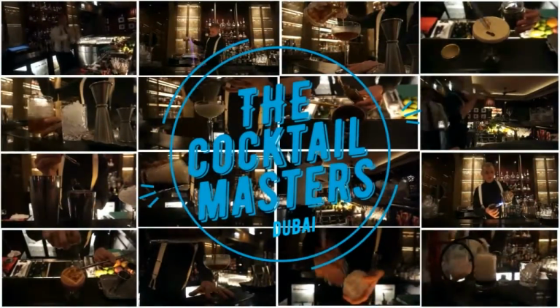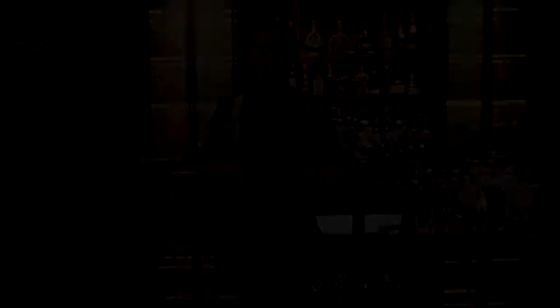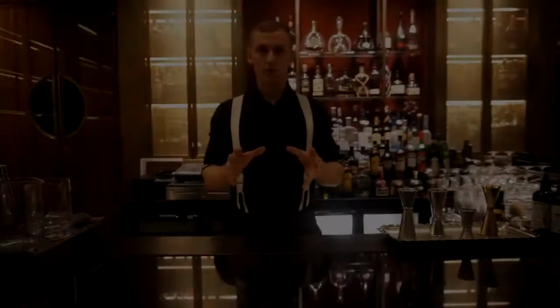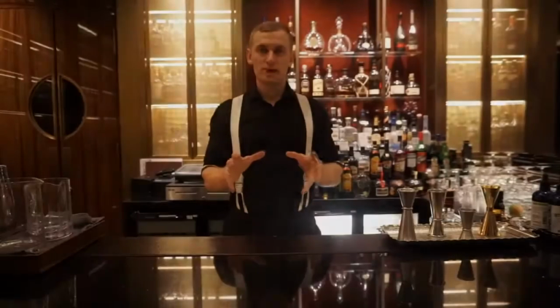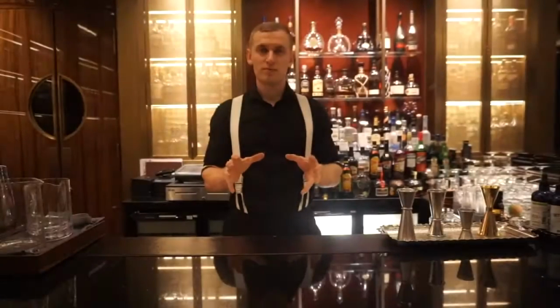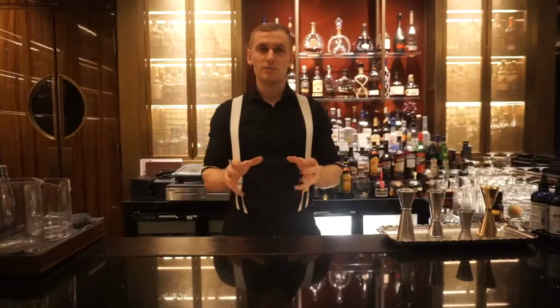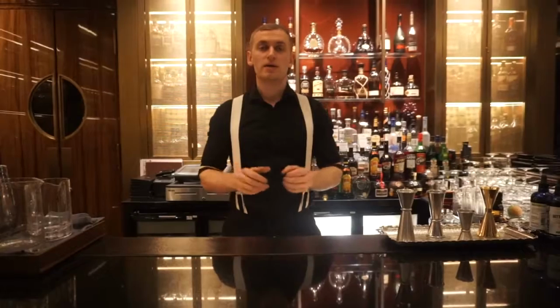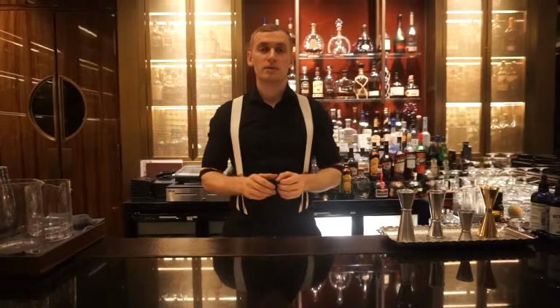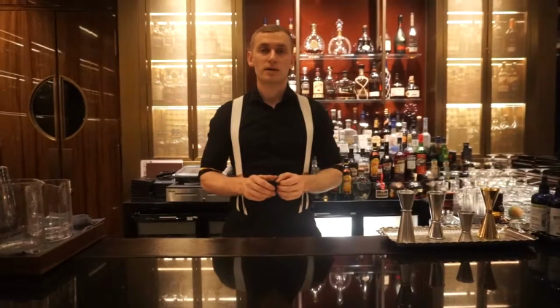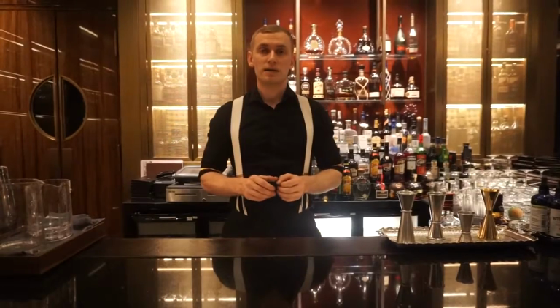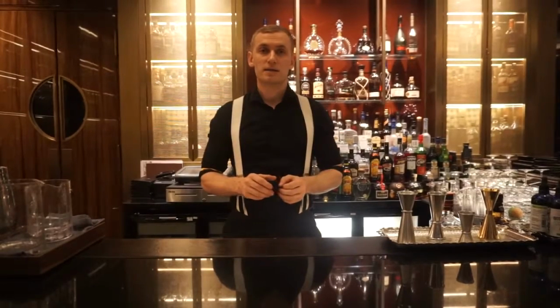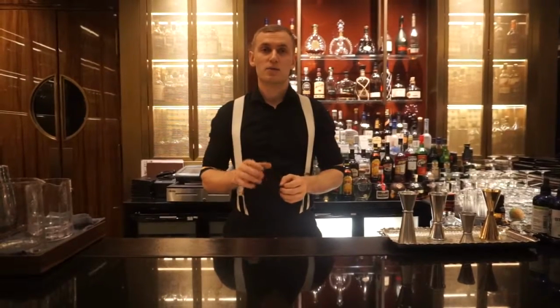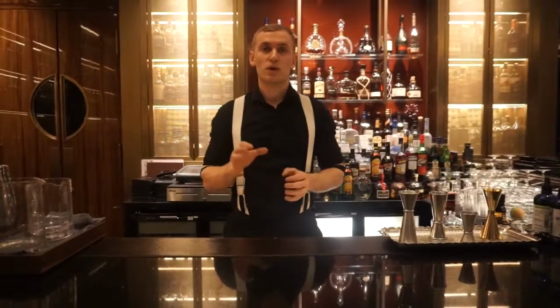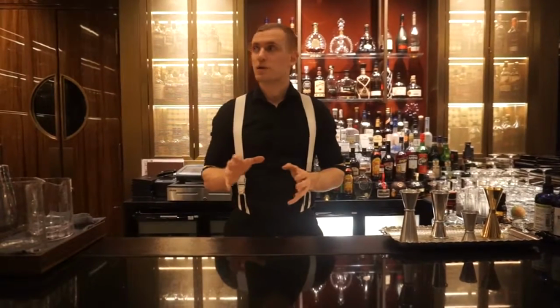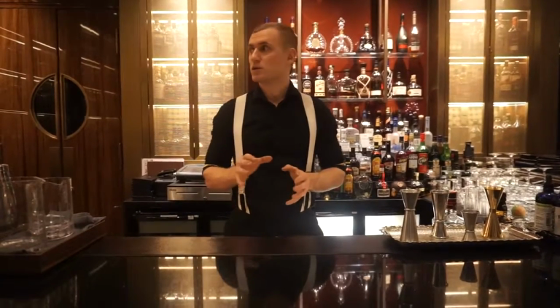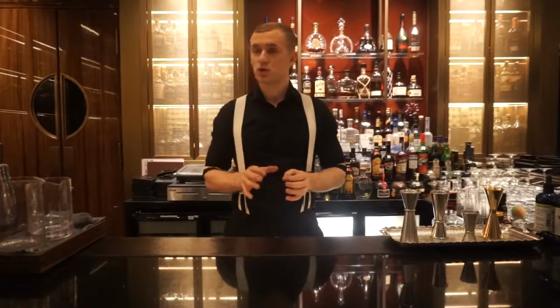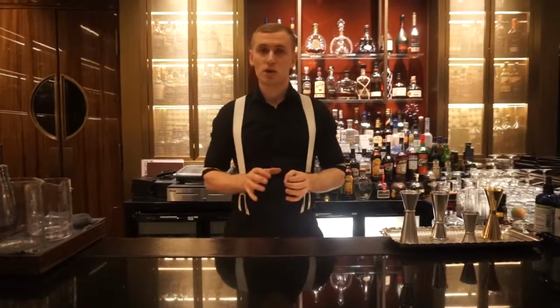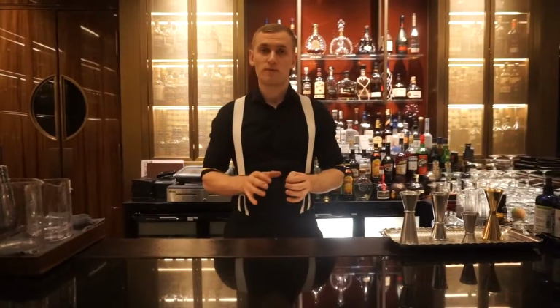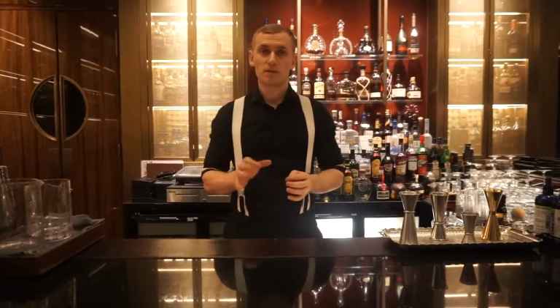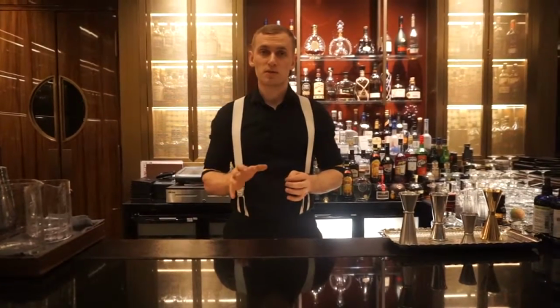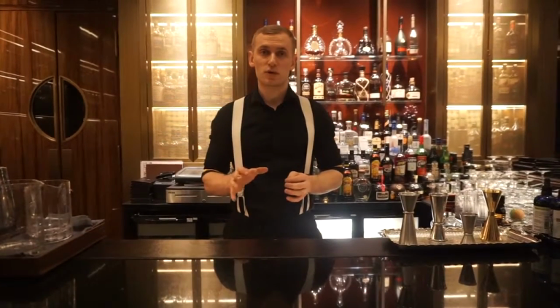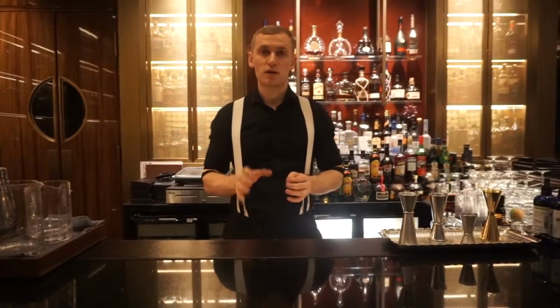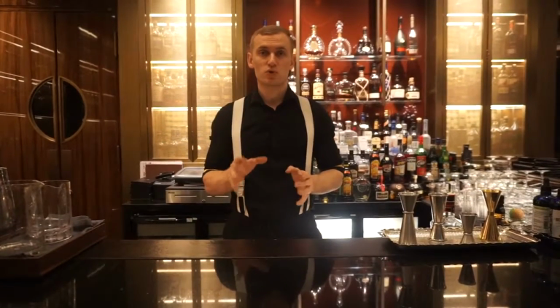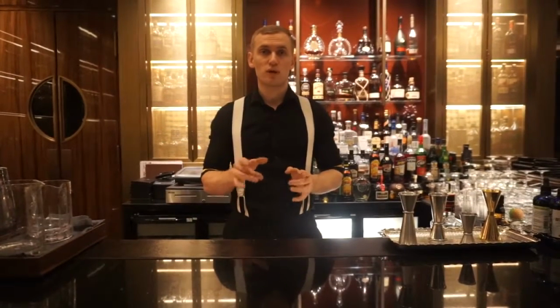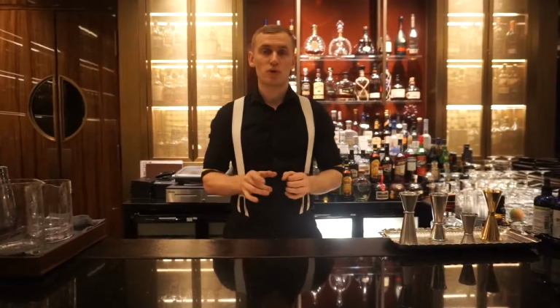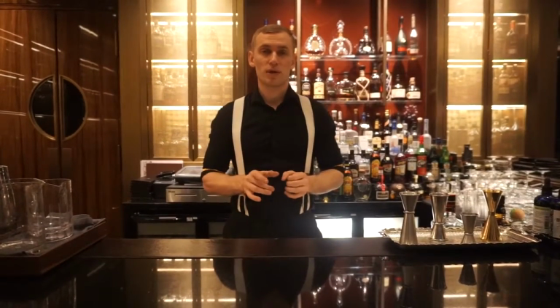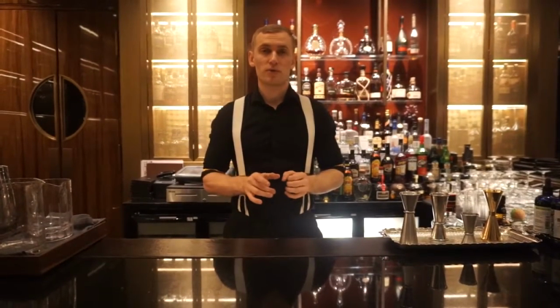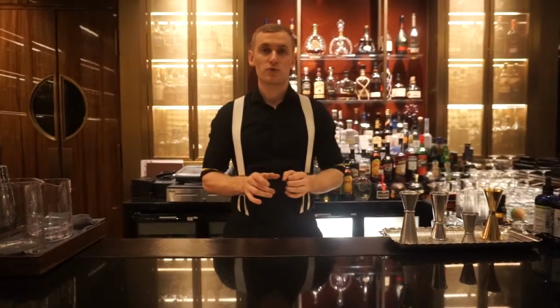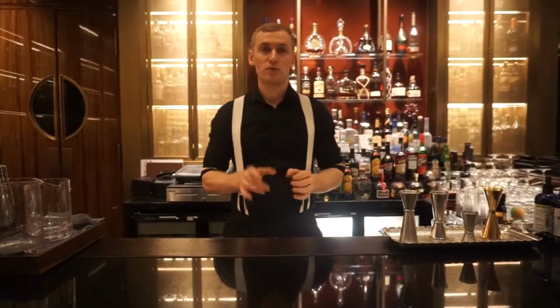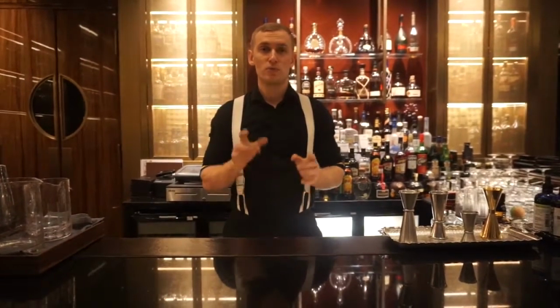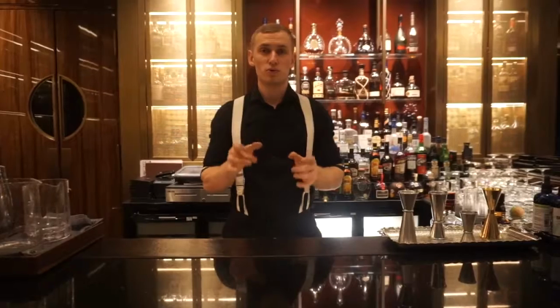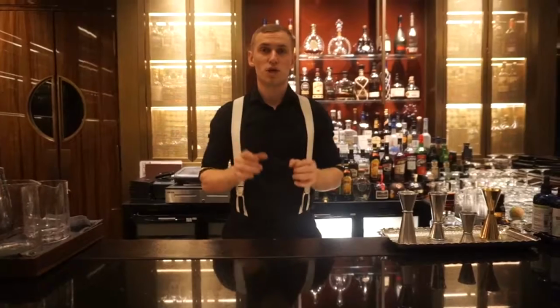Good evening everybody, my name is Alex and we are here in Churchill Club for Season Dubai, and today I'm gonna make for you the Moon Shadow.